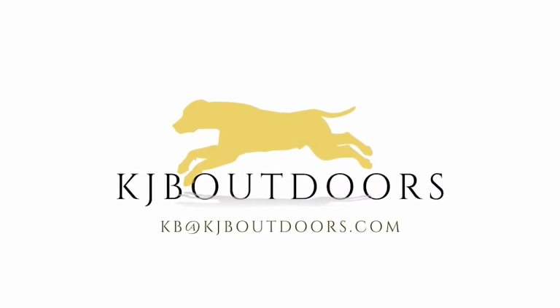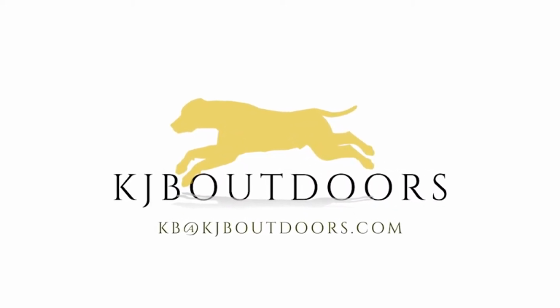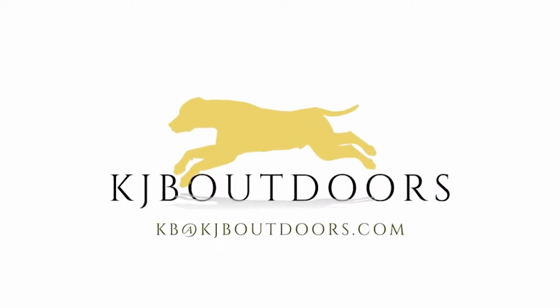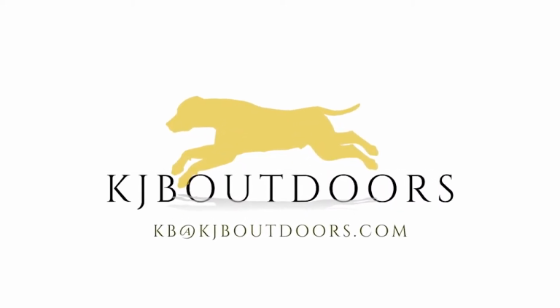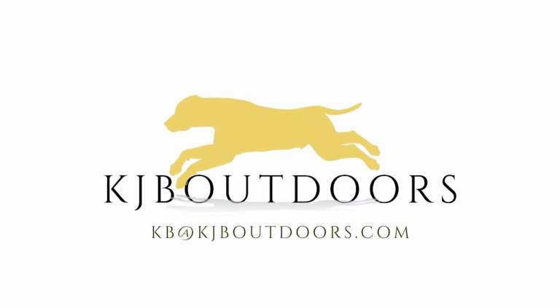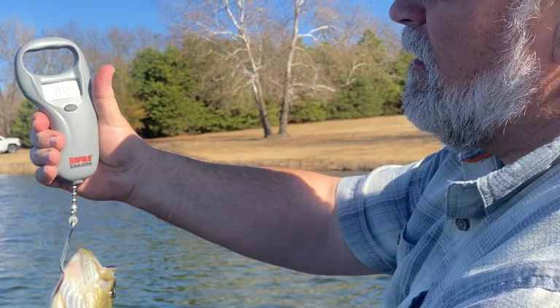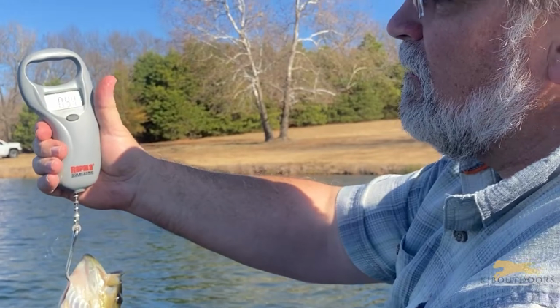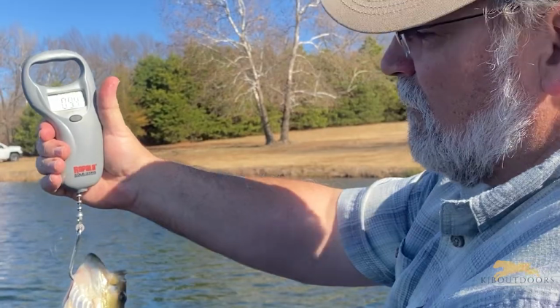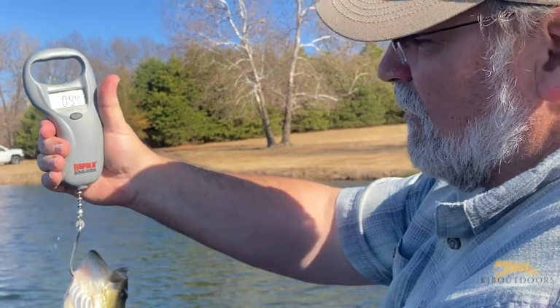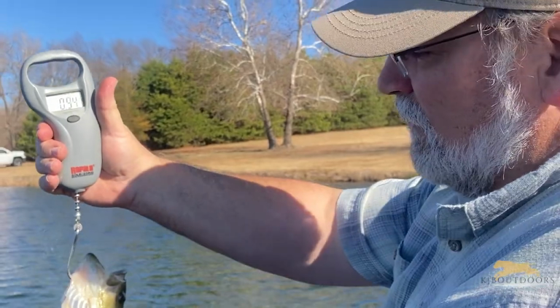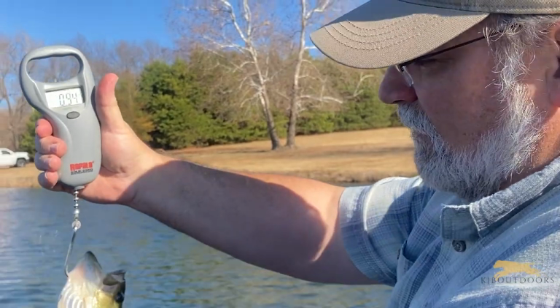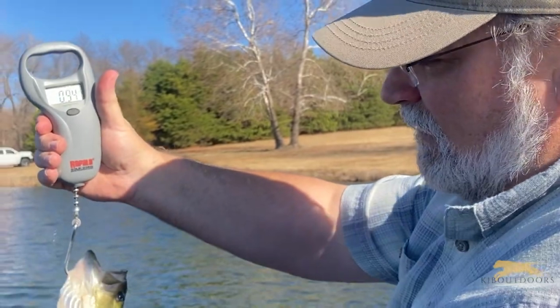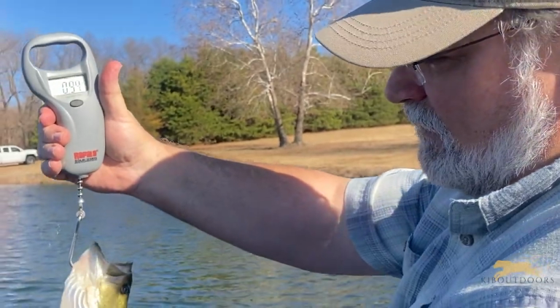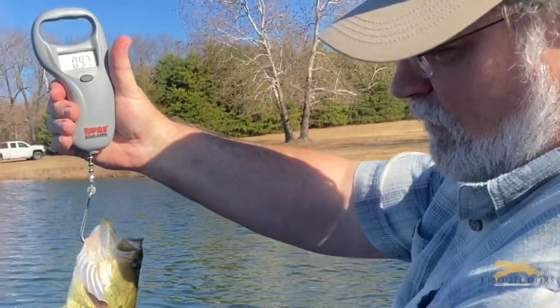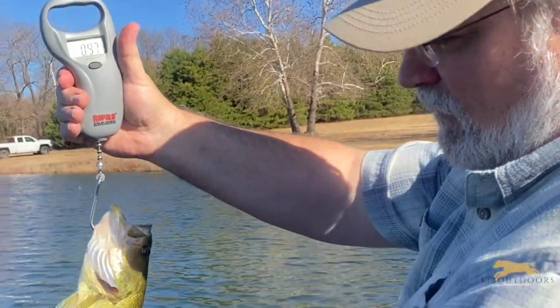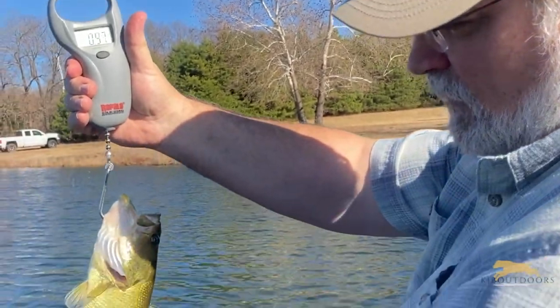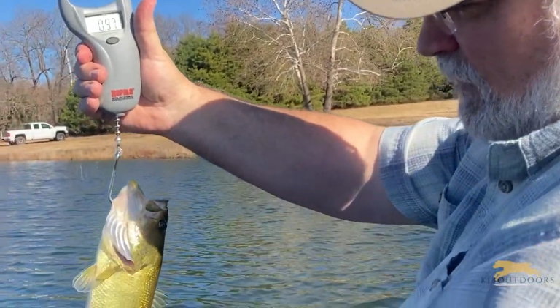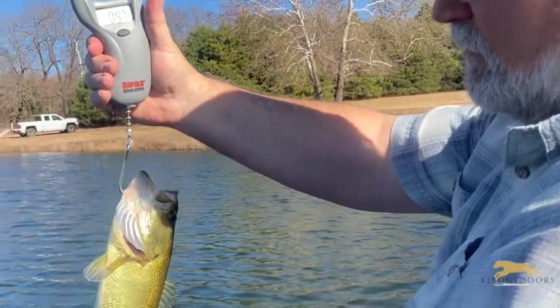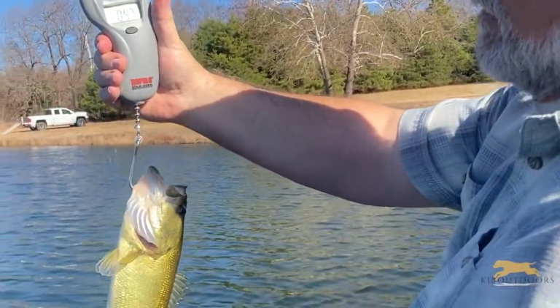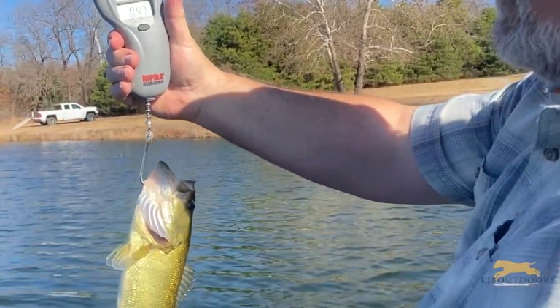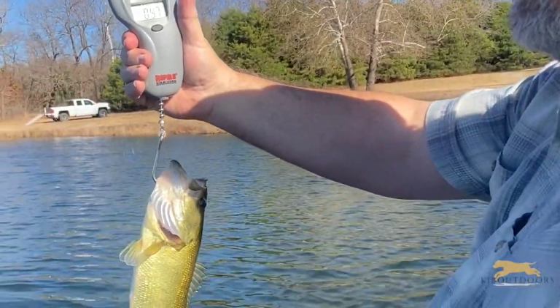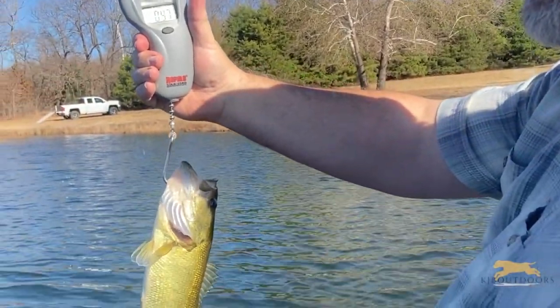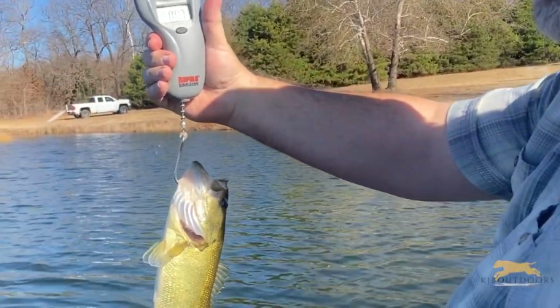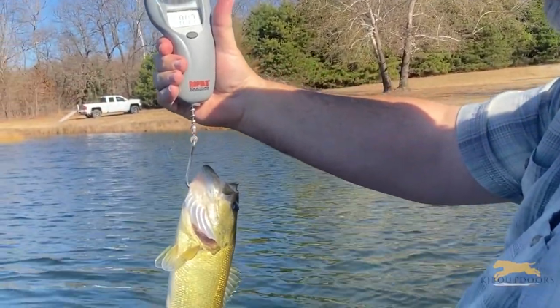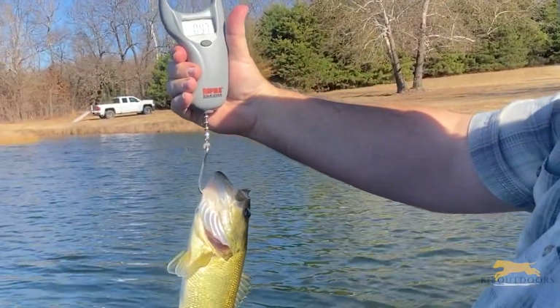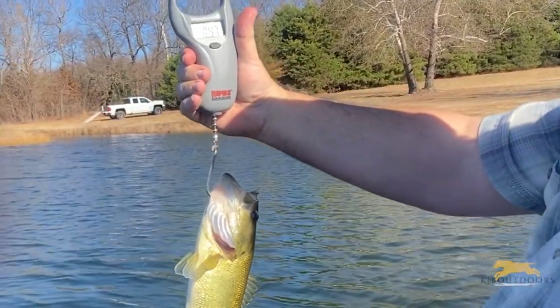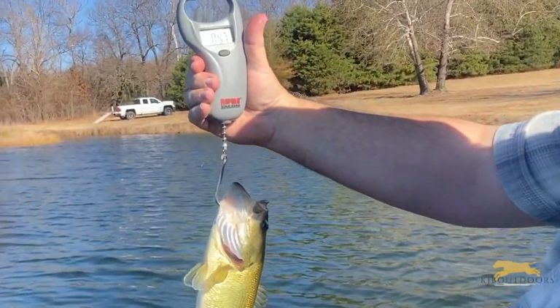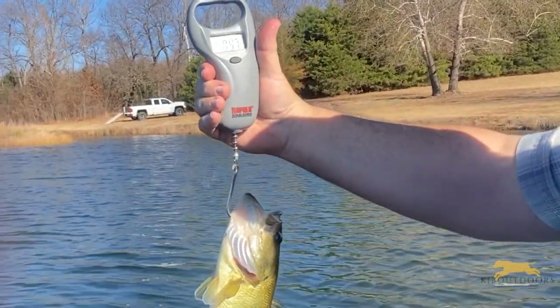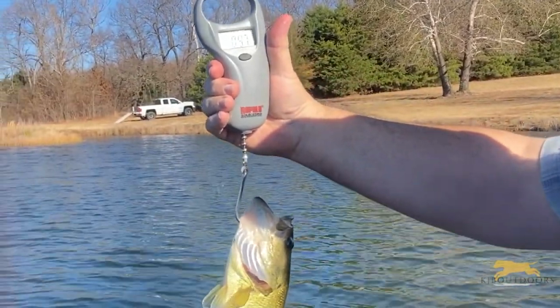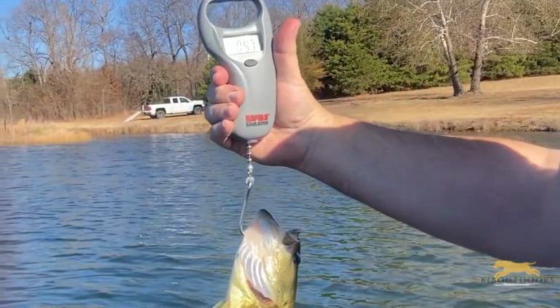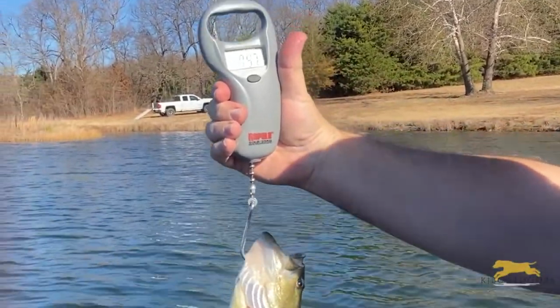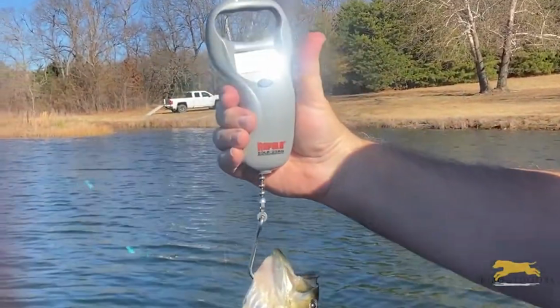First fish of the day. It's a 13-inch largemouth. It's just under a pound — 0.97.